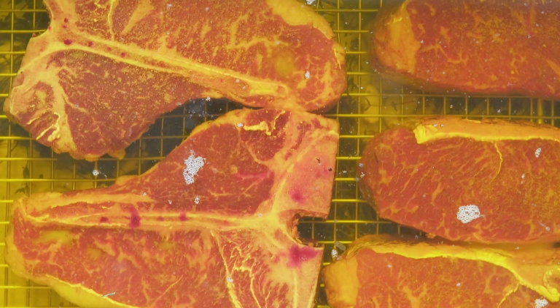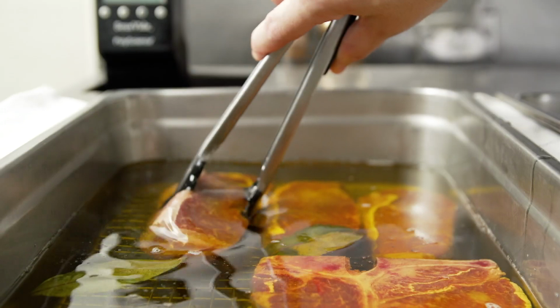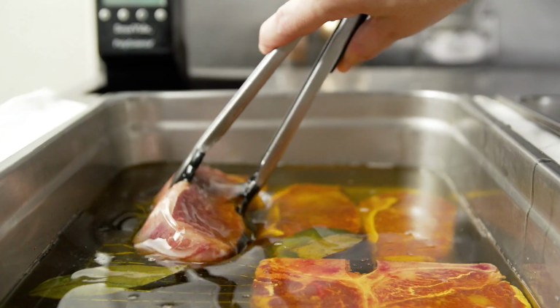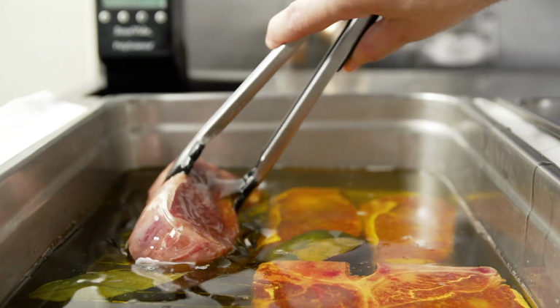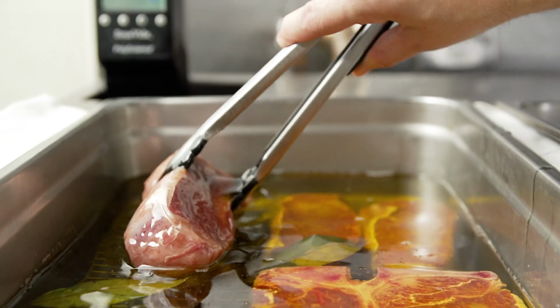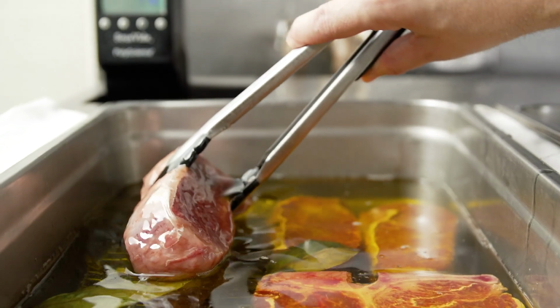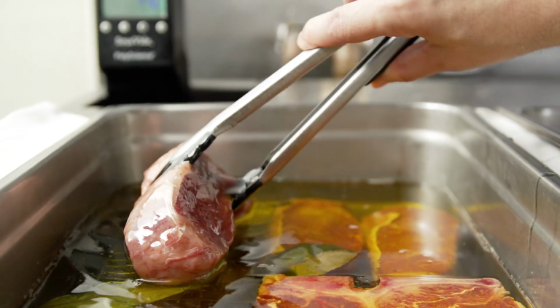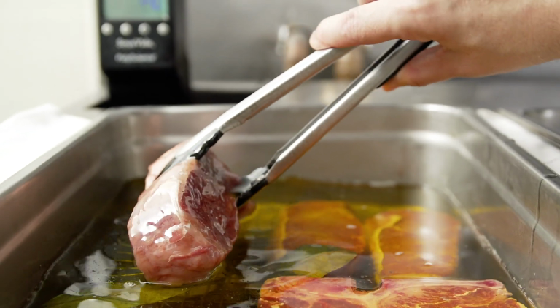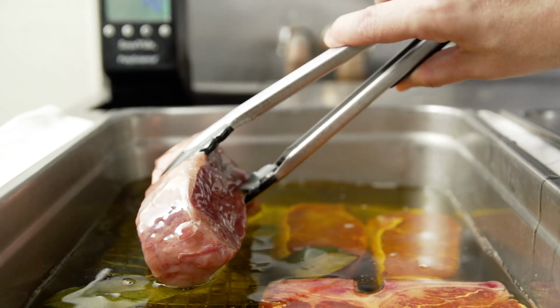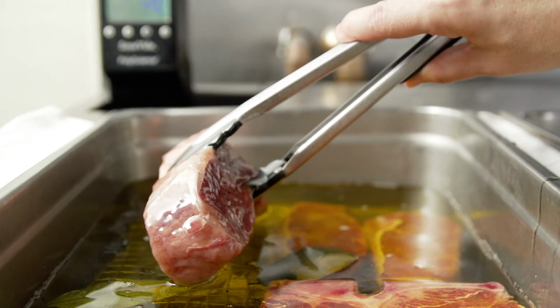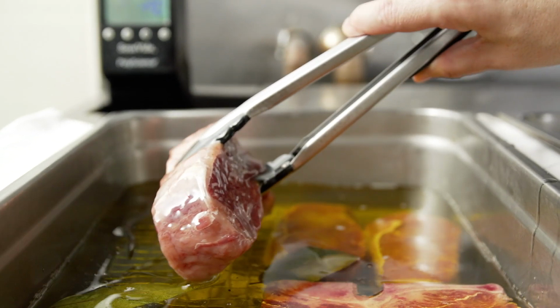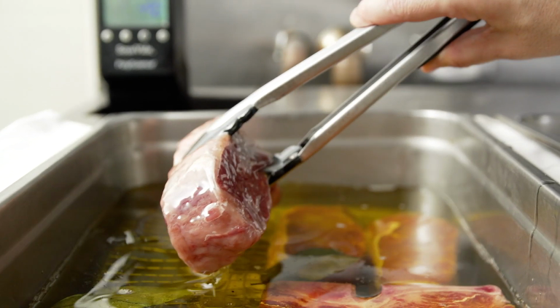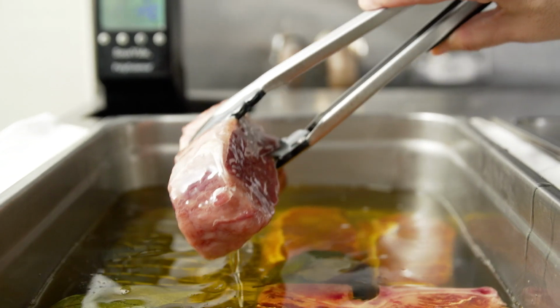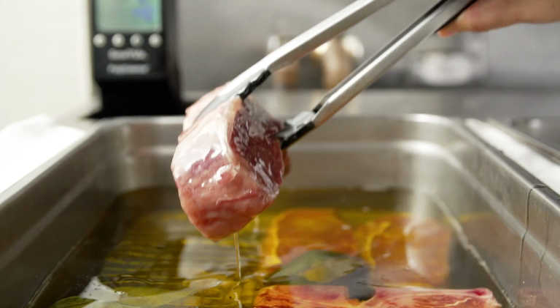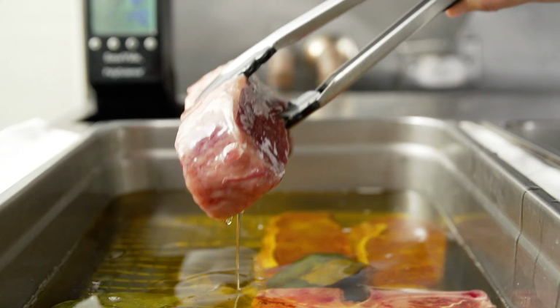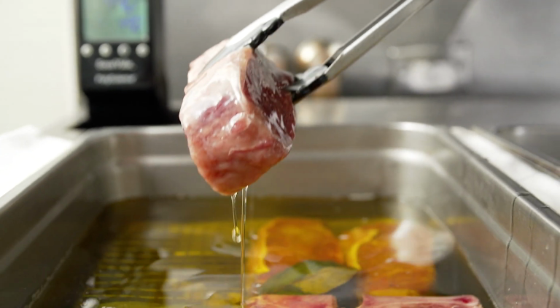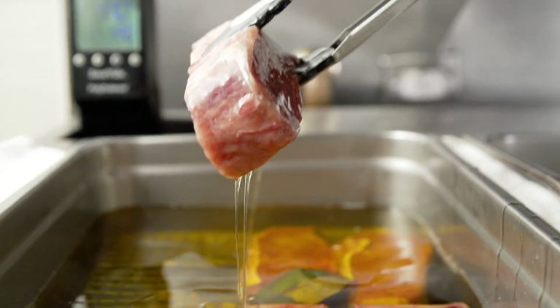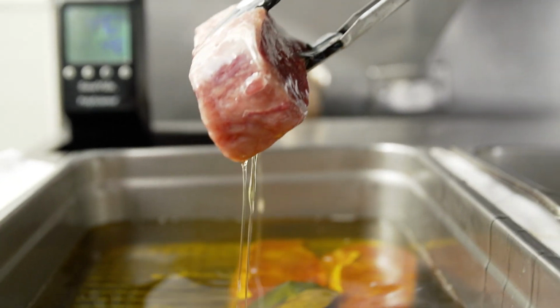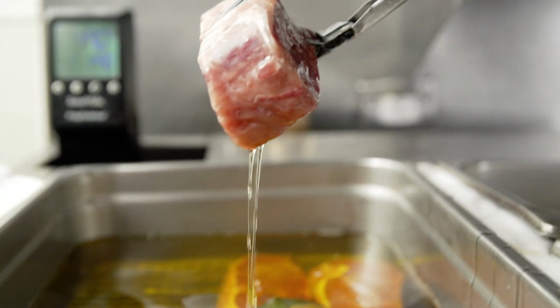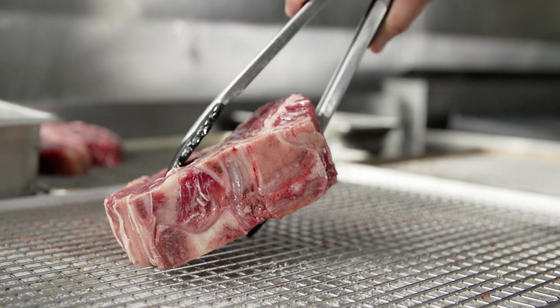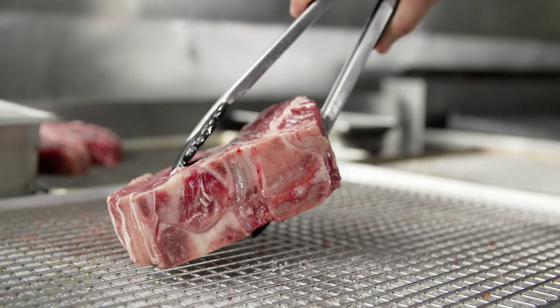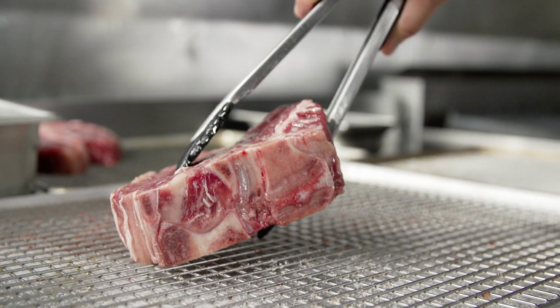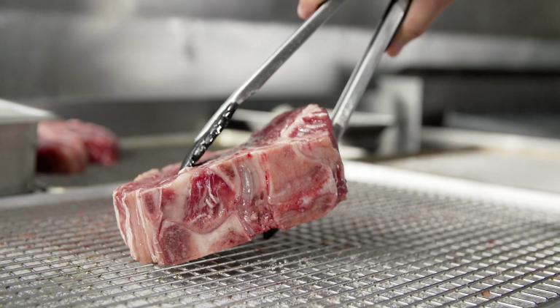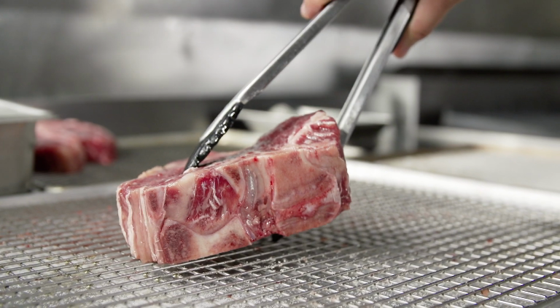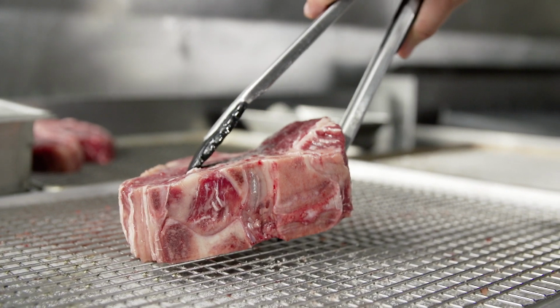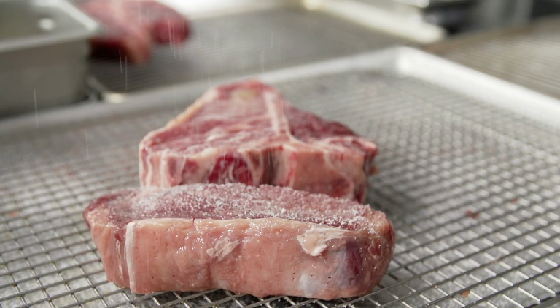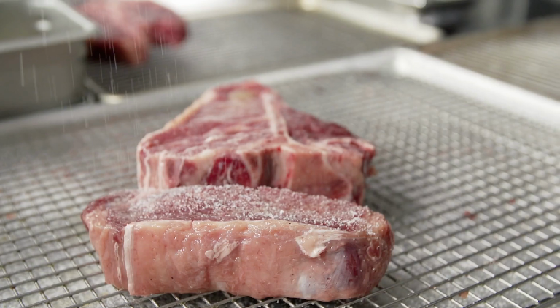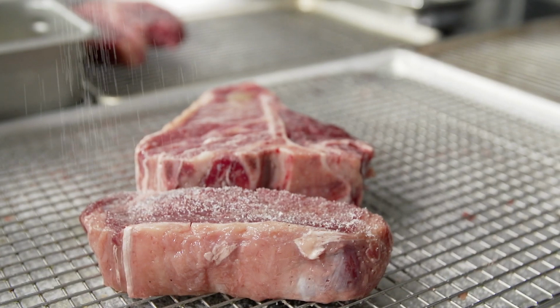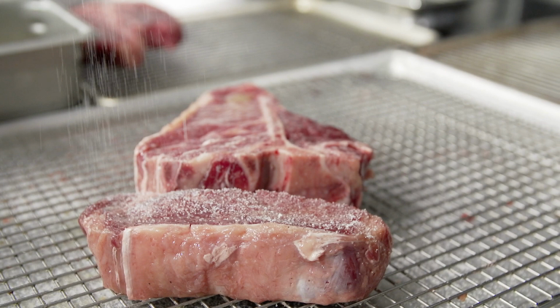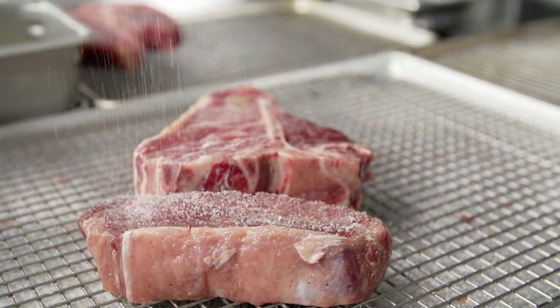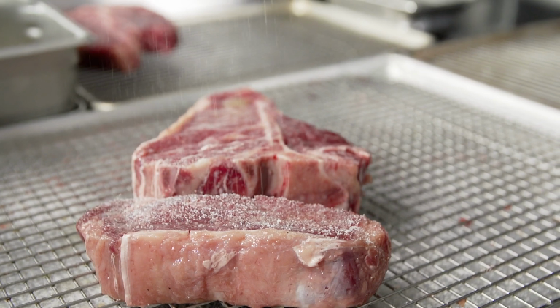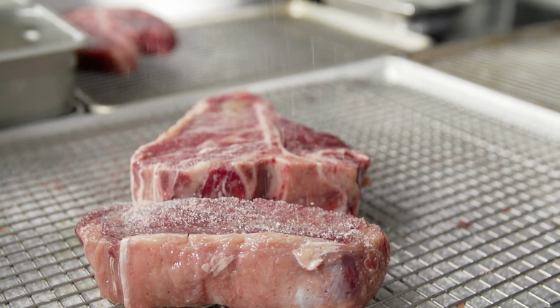Then we pull it out of the butter poaching, let it rest, and season it again with salt and coarse ground black pepper.